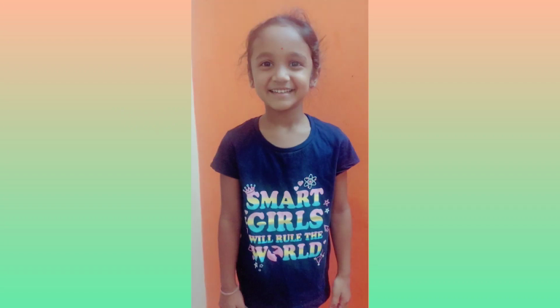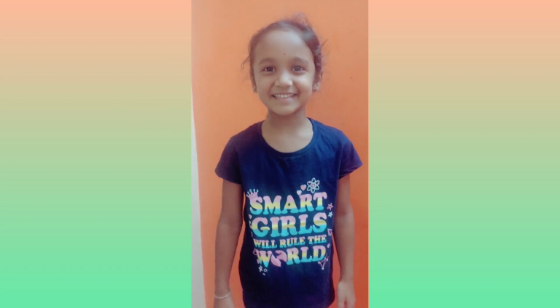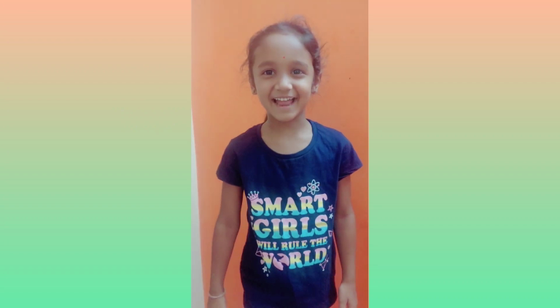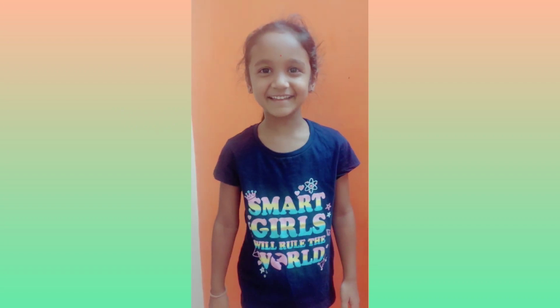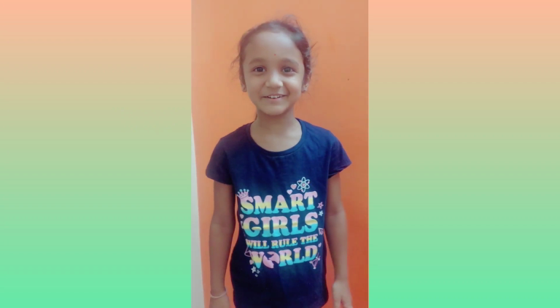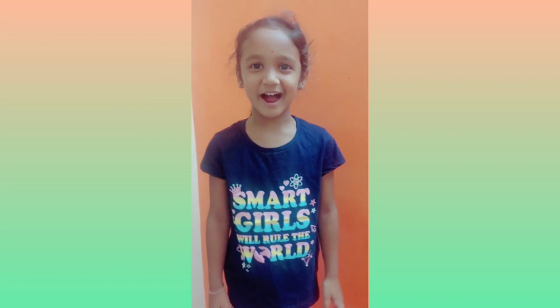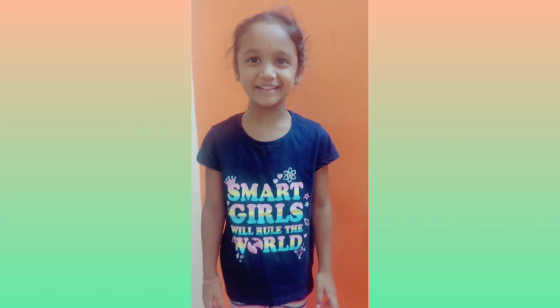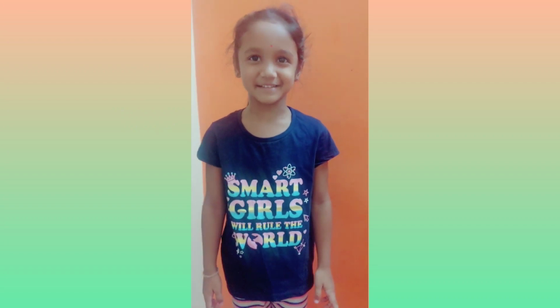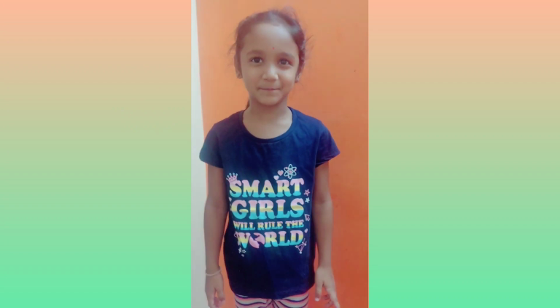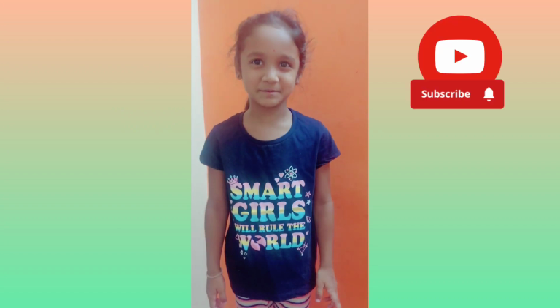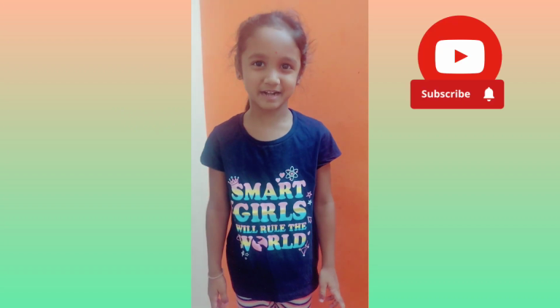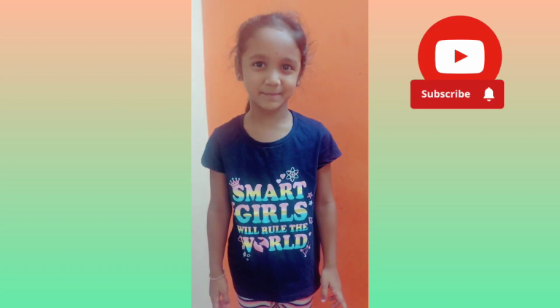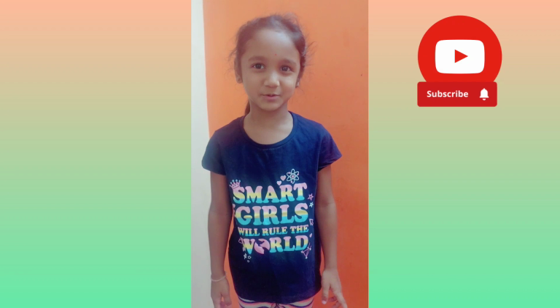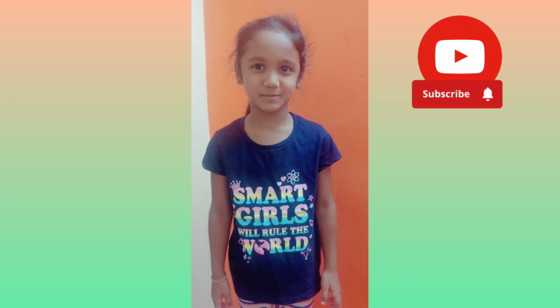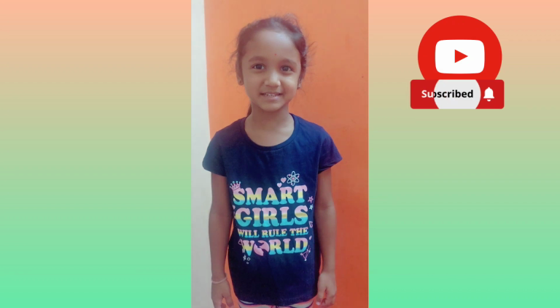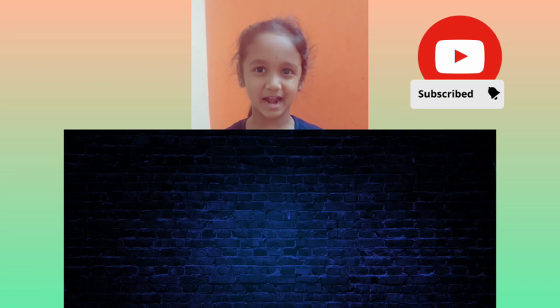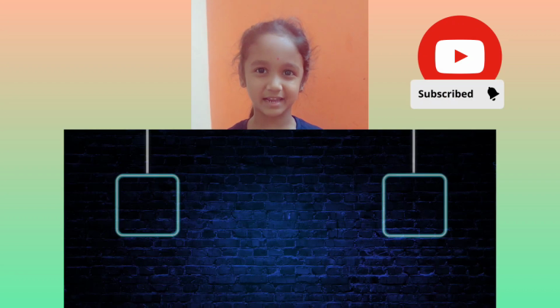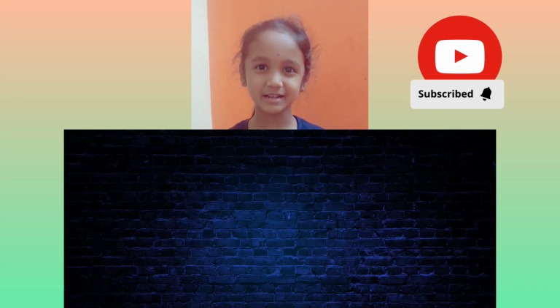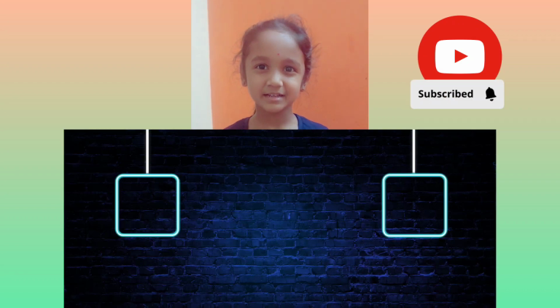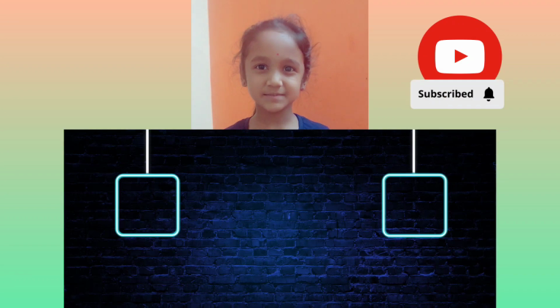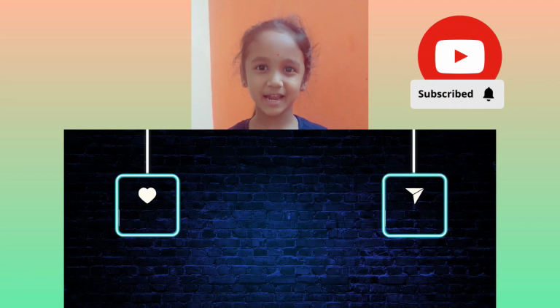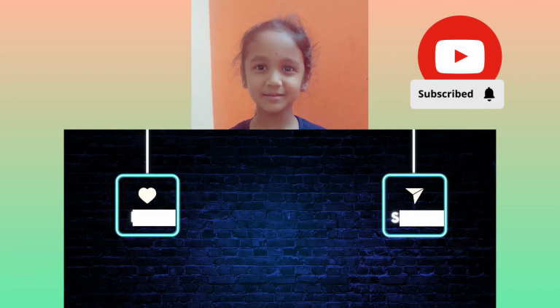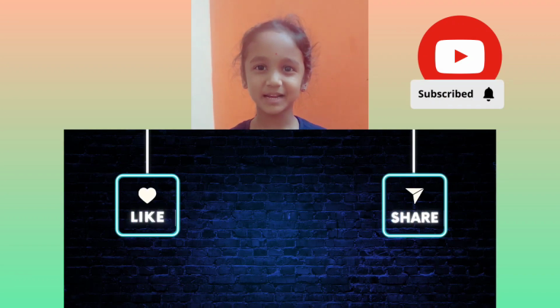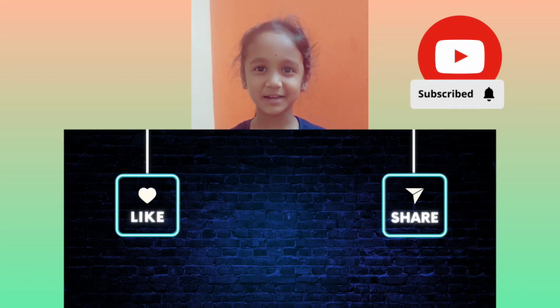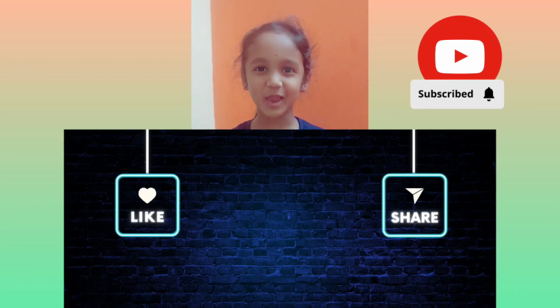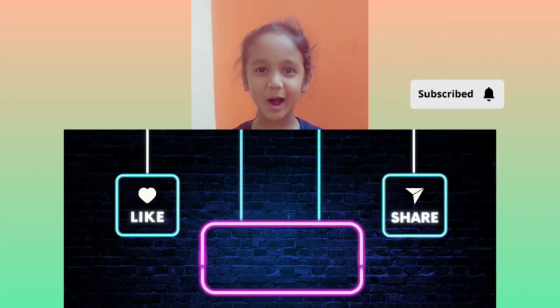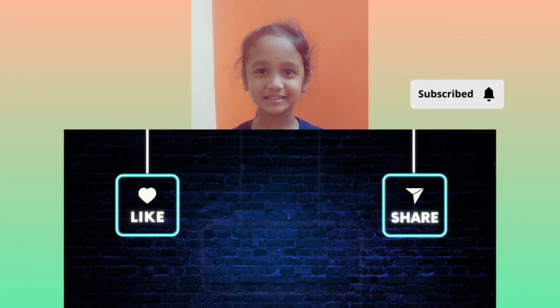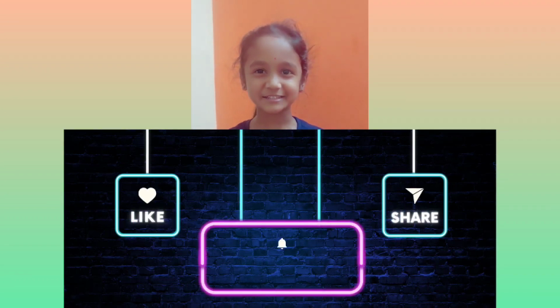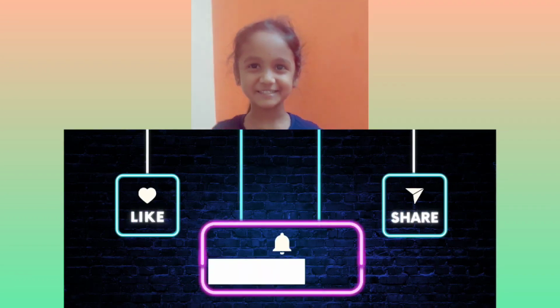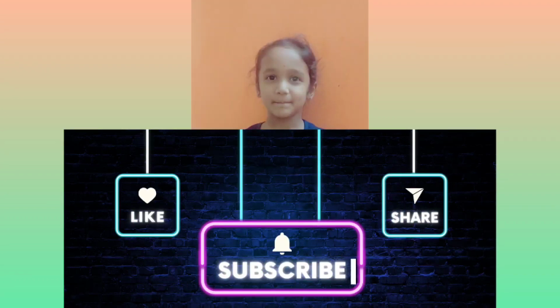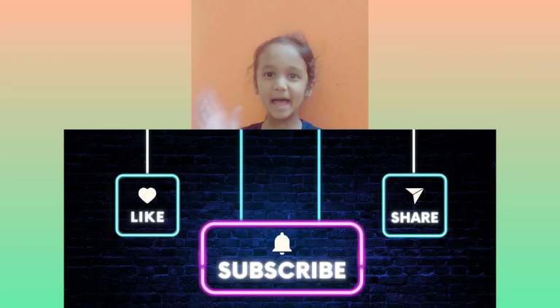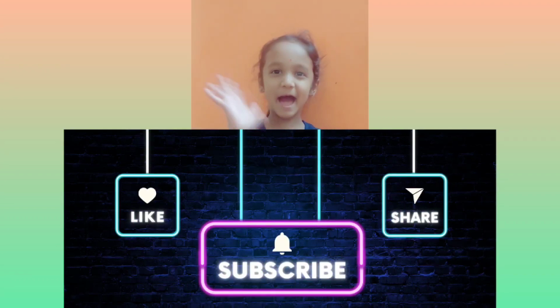Thank you all. Subscribe to my channel Smiley Milky Vlogs. Bye bye.